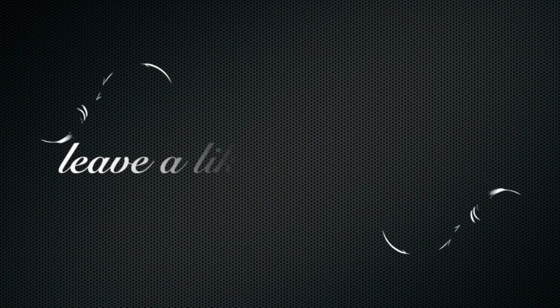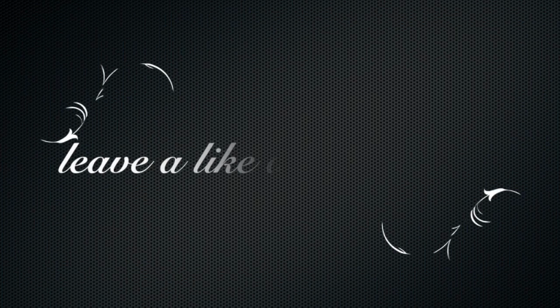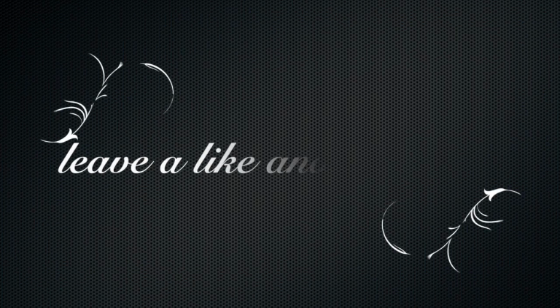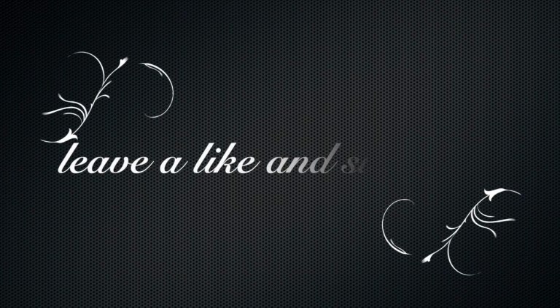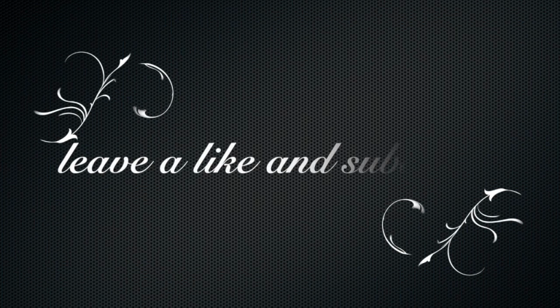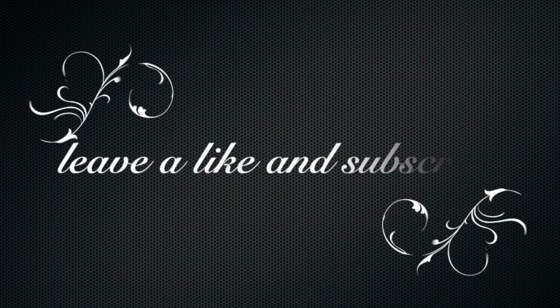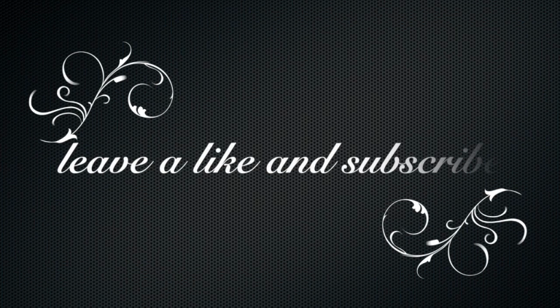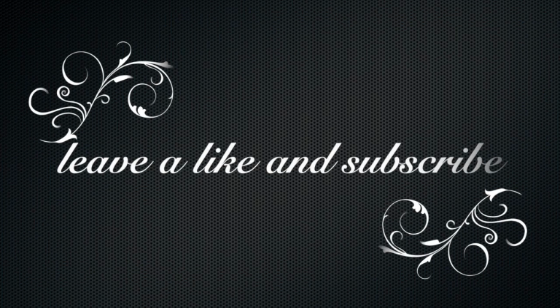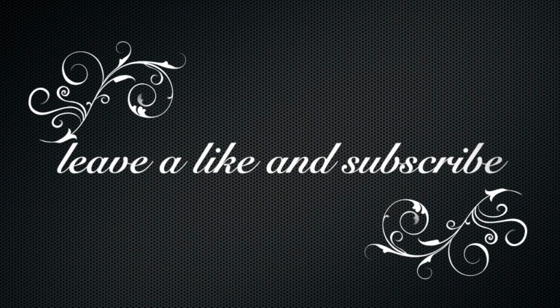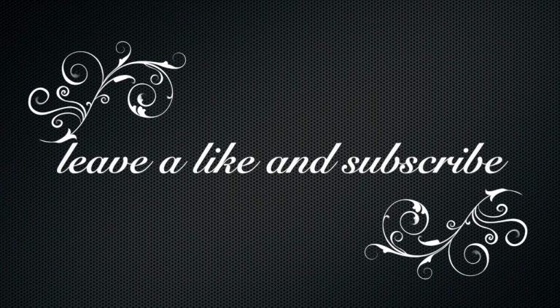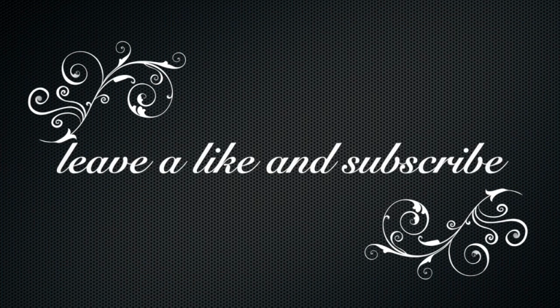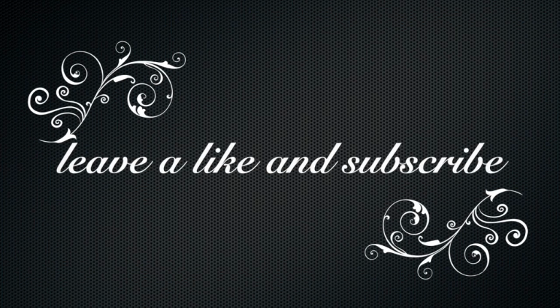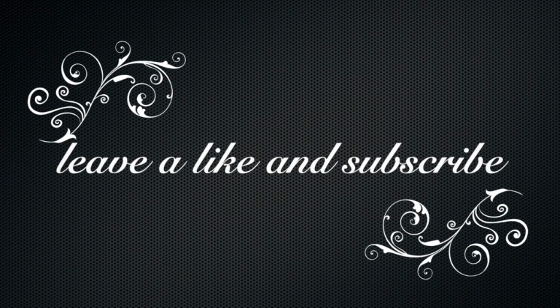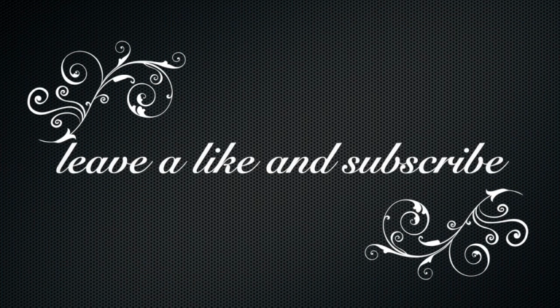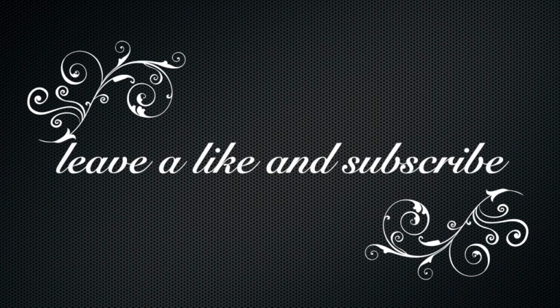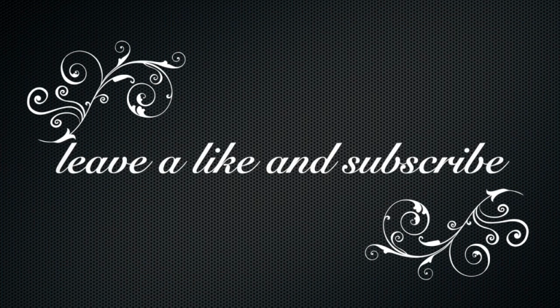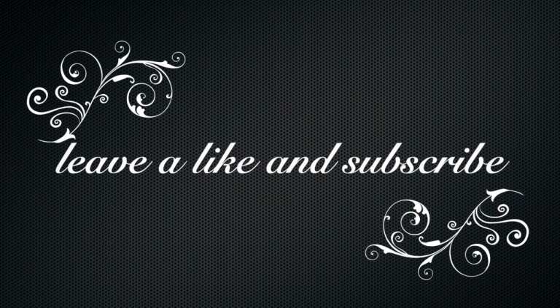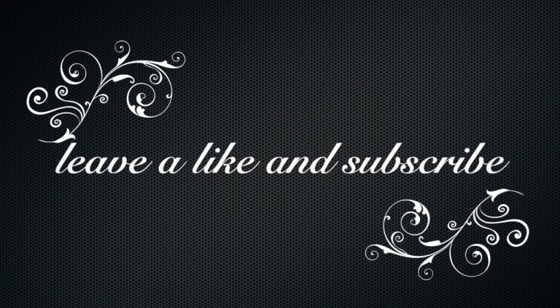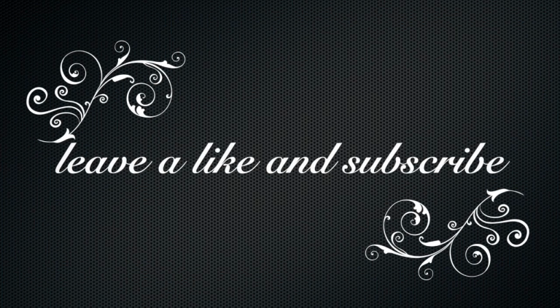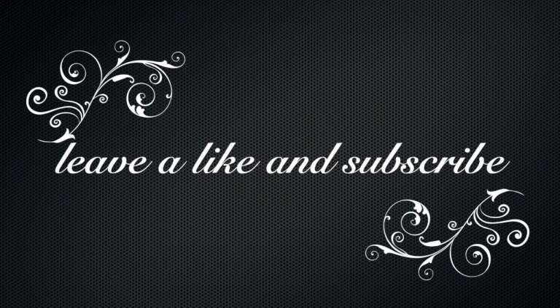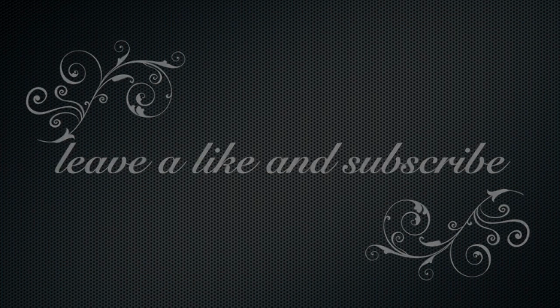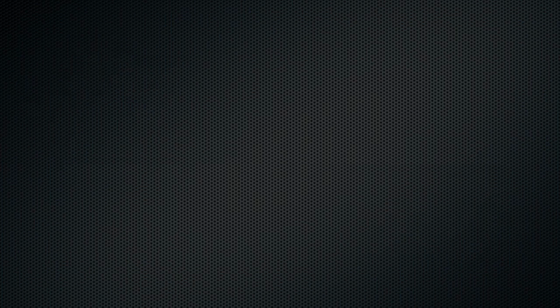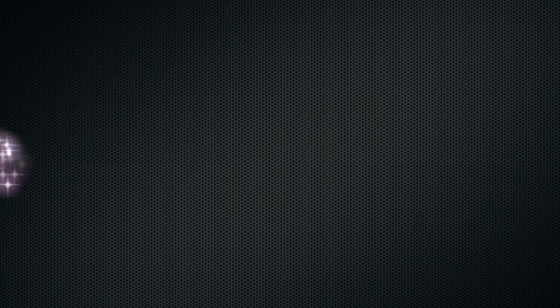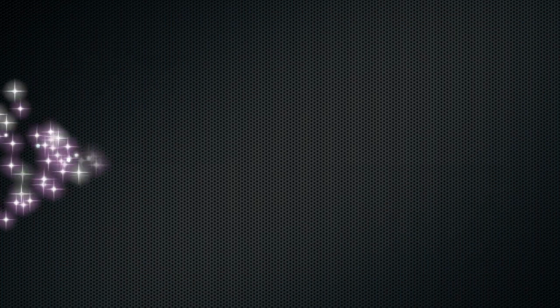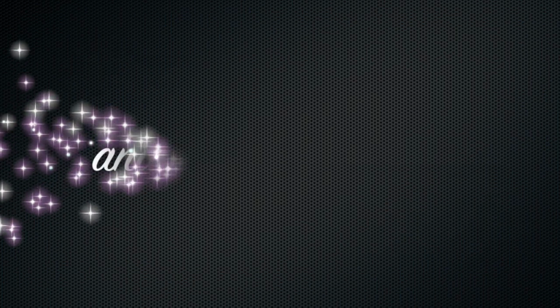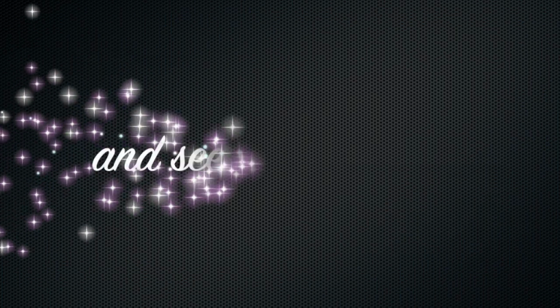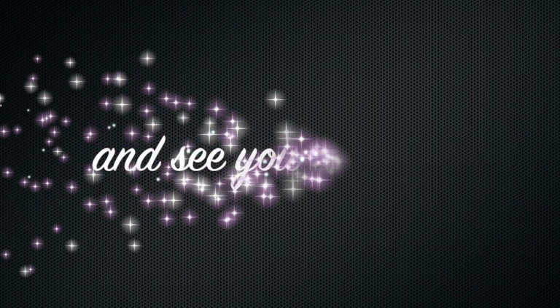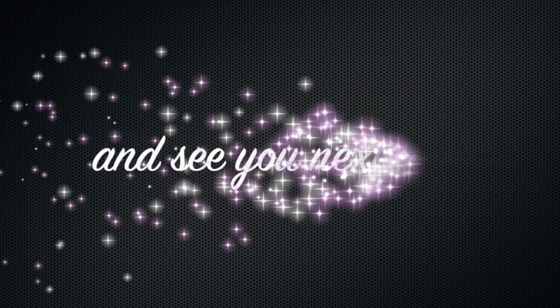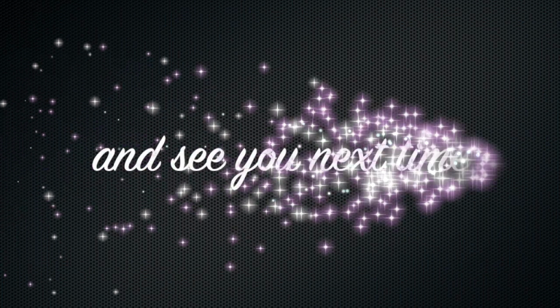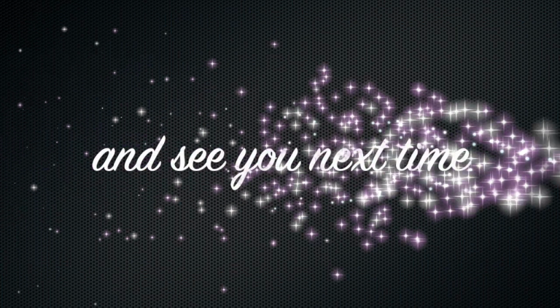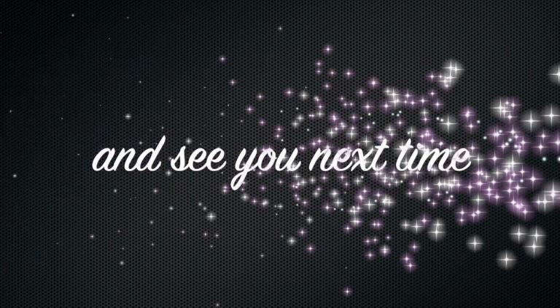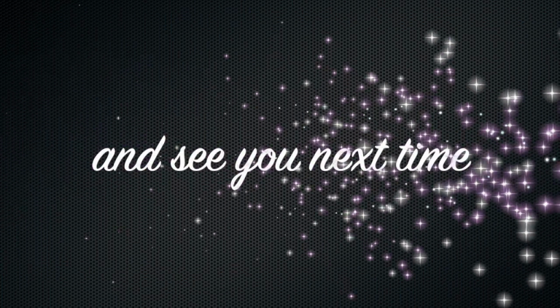So now we're back, and I'll see you next time.